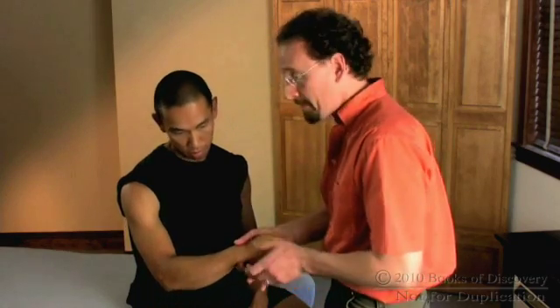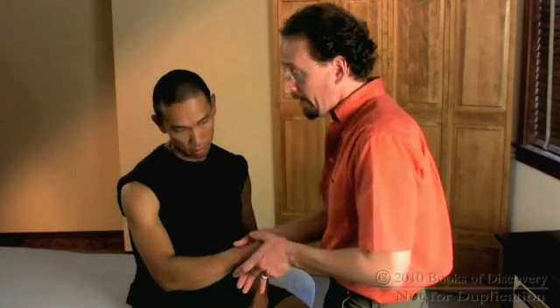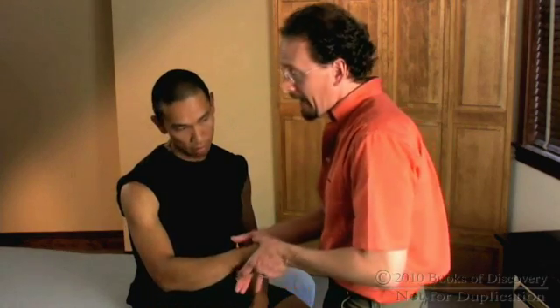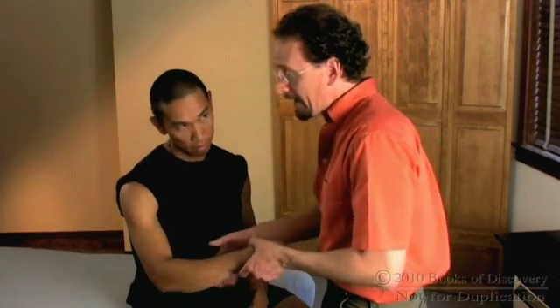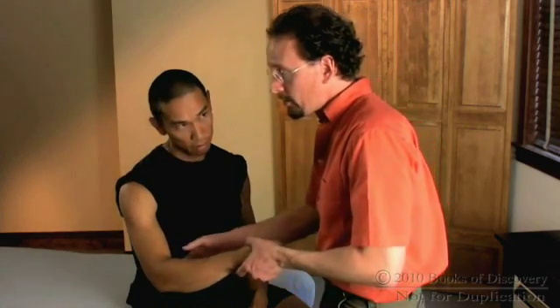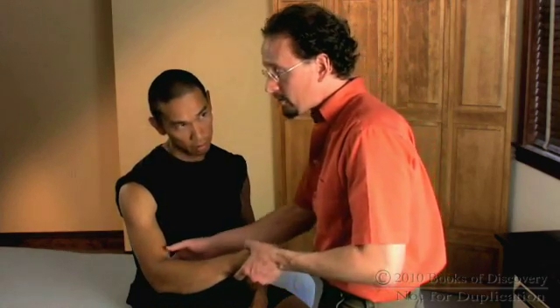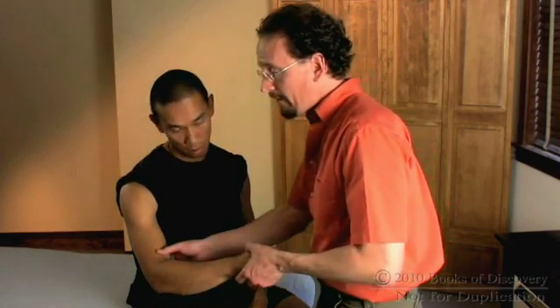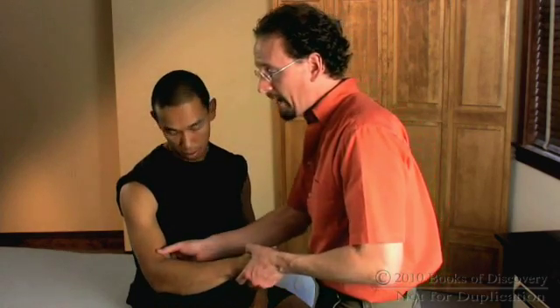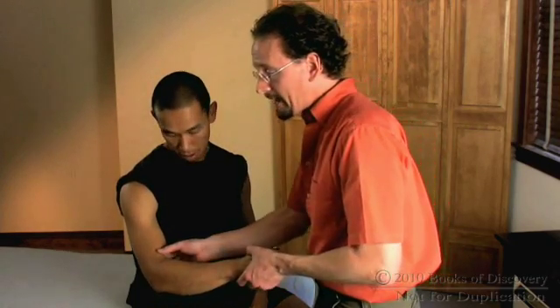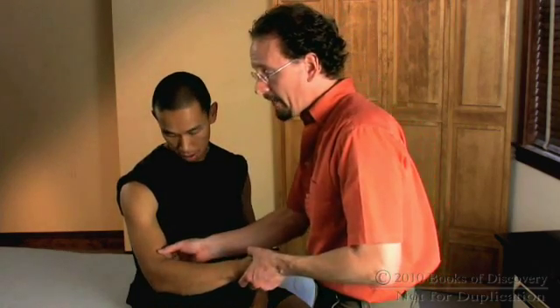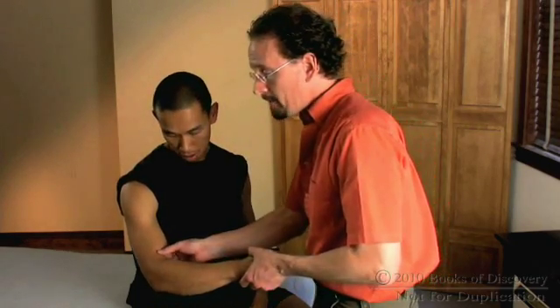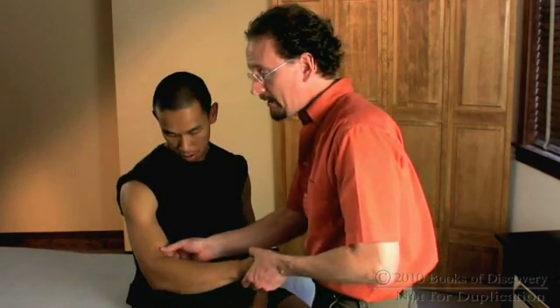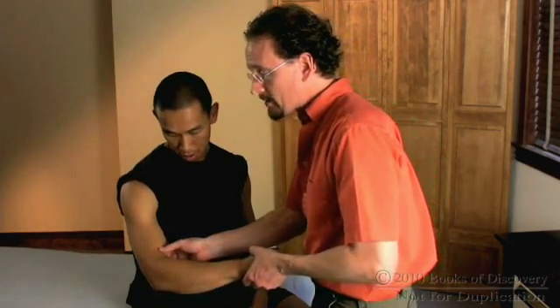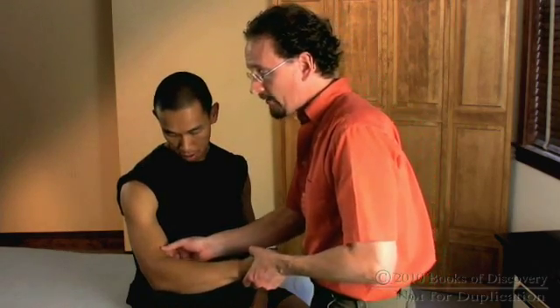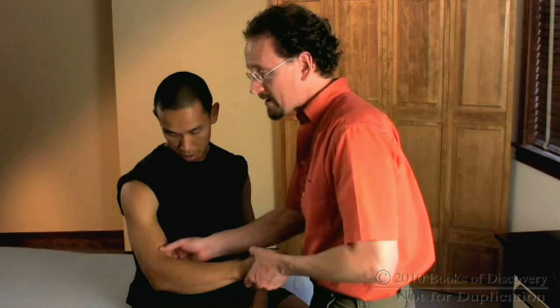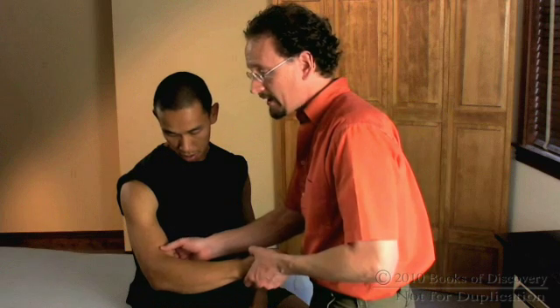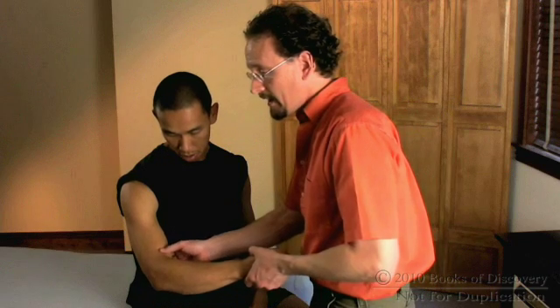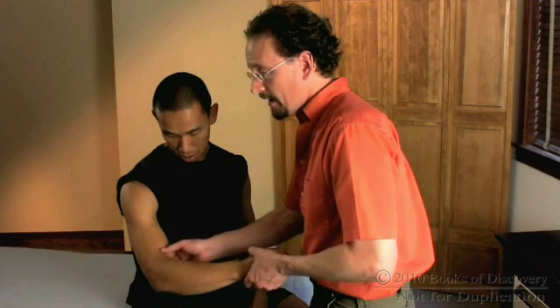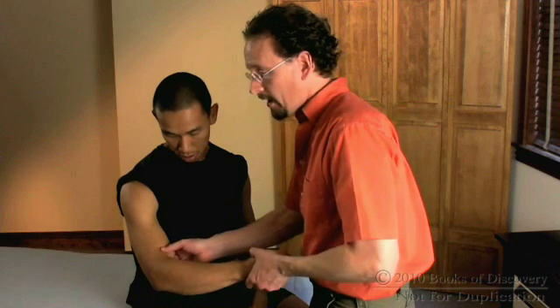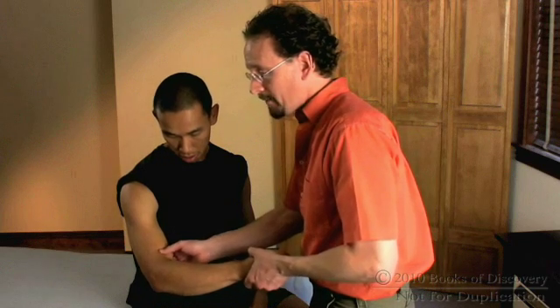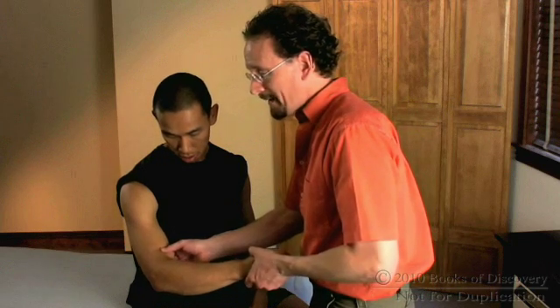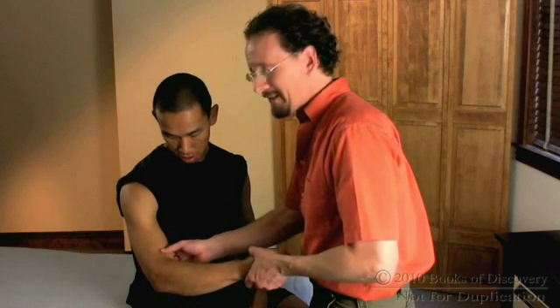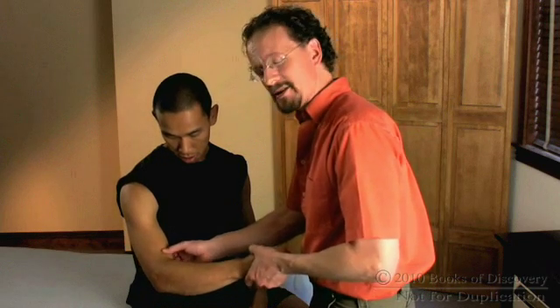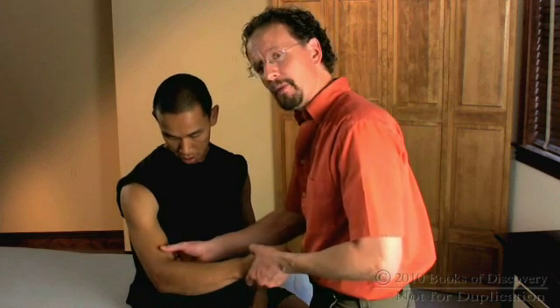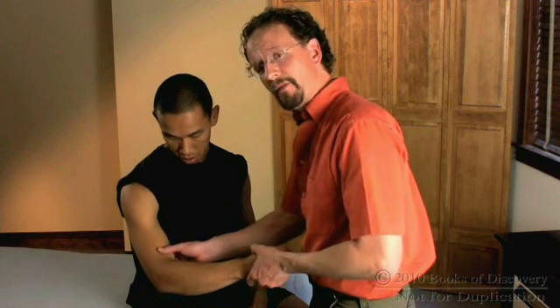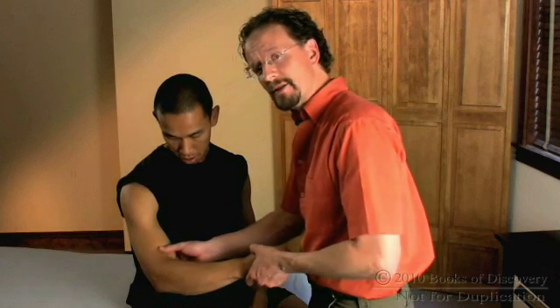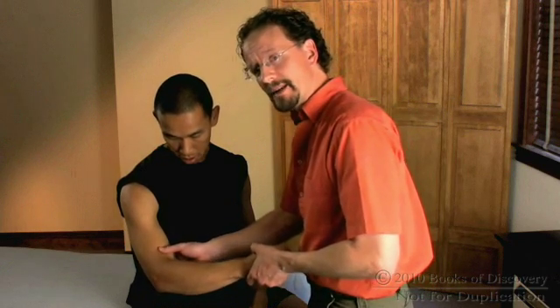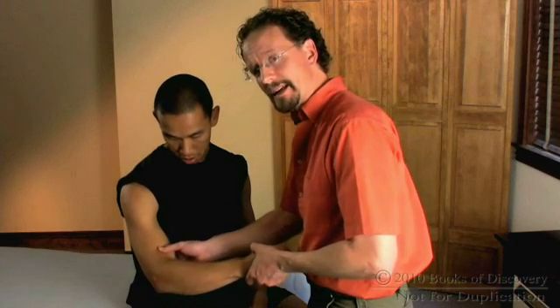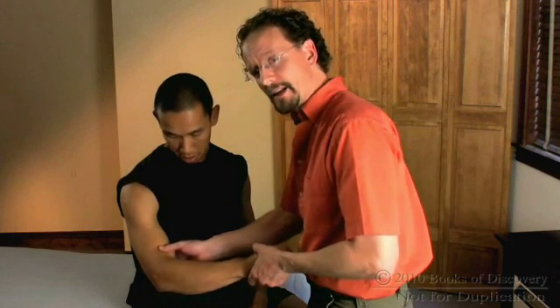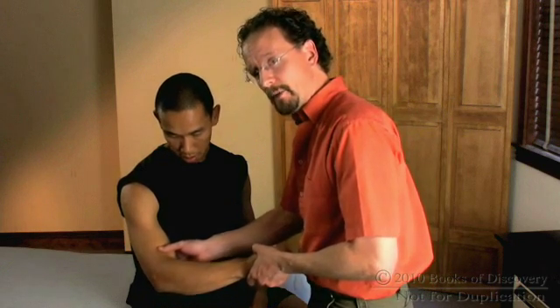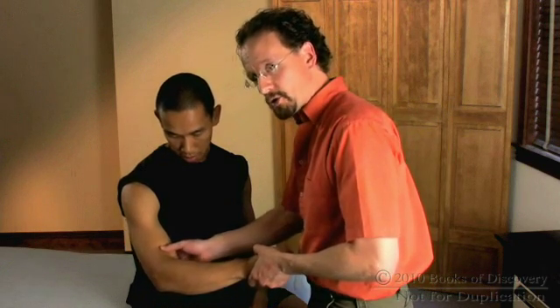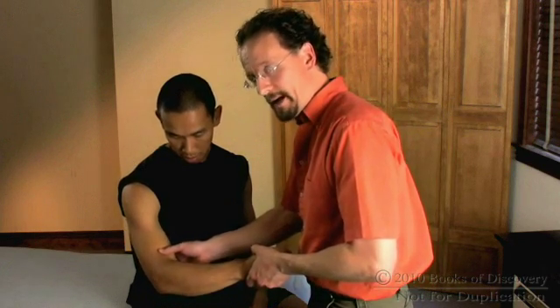Now I could try to find it on the medial surface of the arm, but there are some blood vessels there and it gets a little bit tricky.